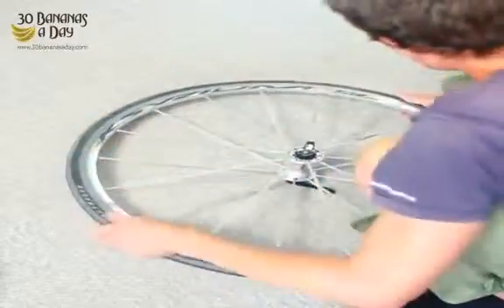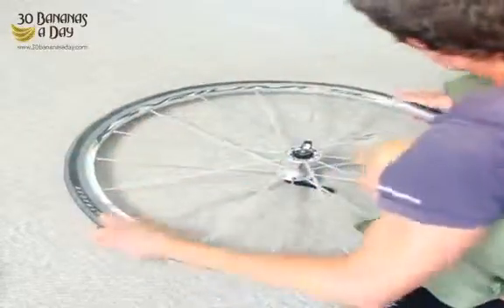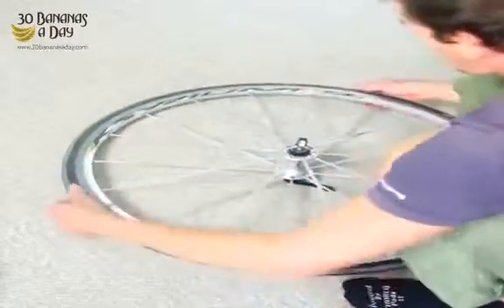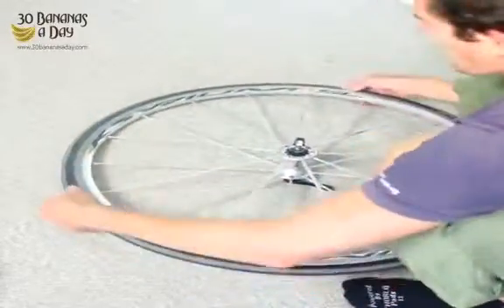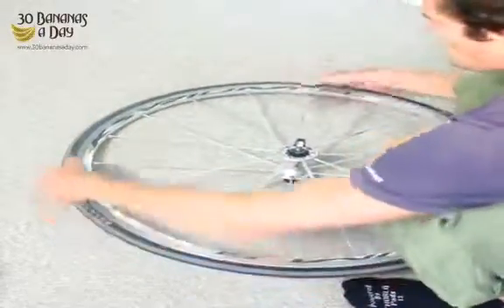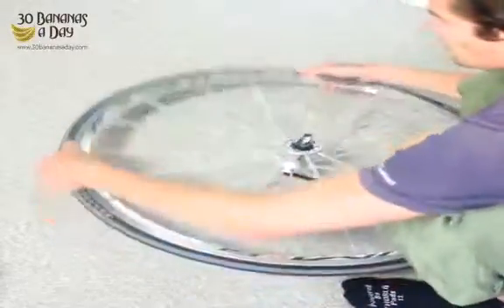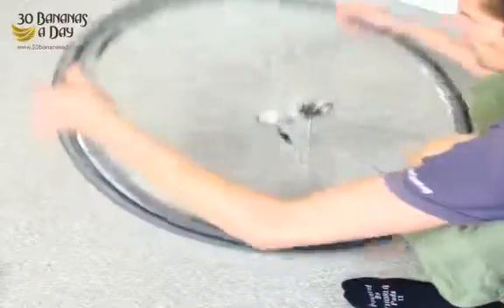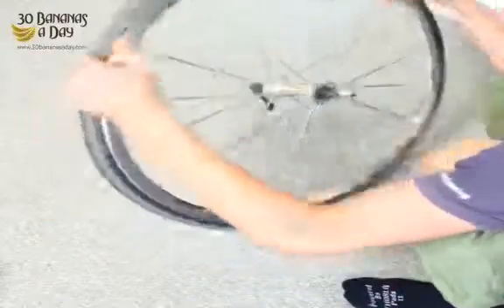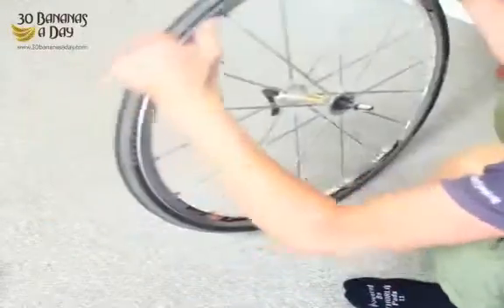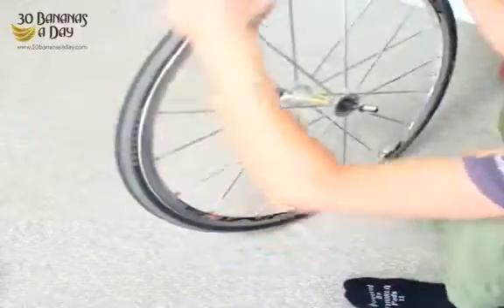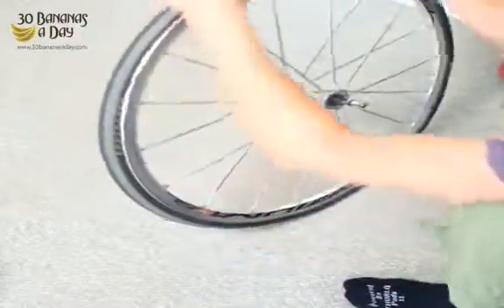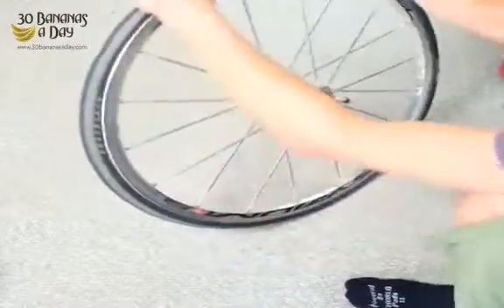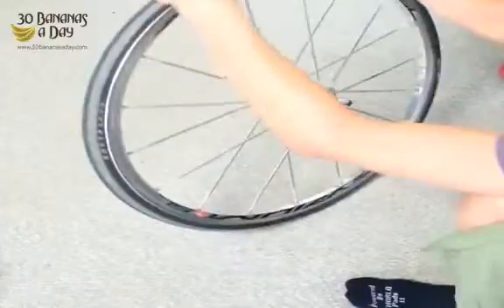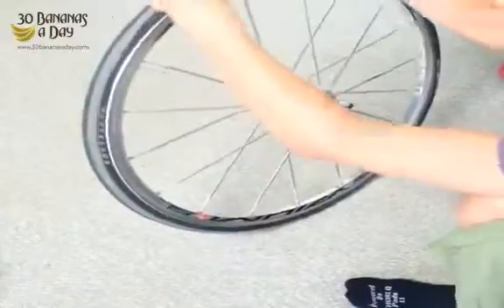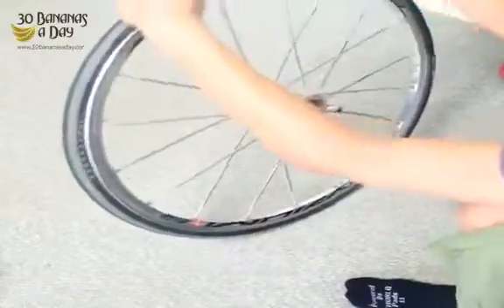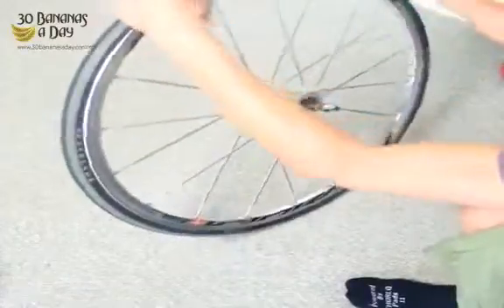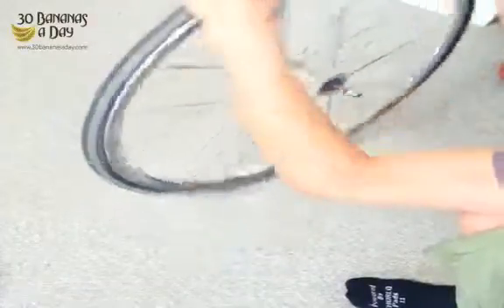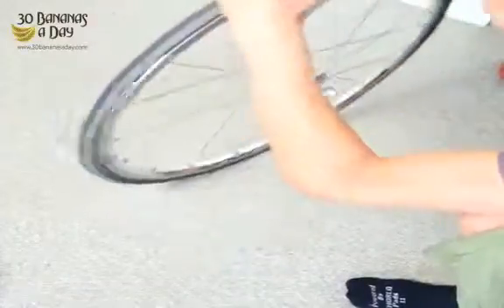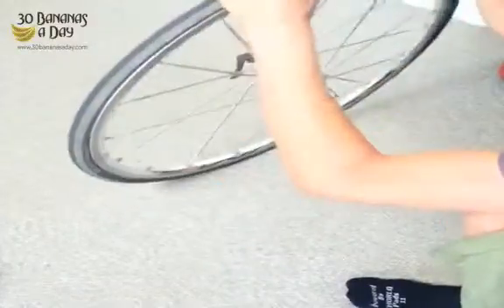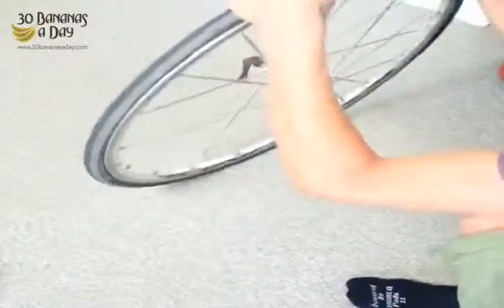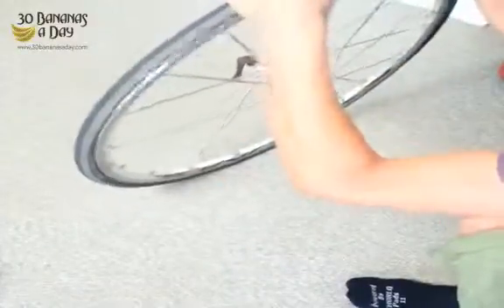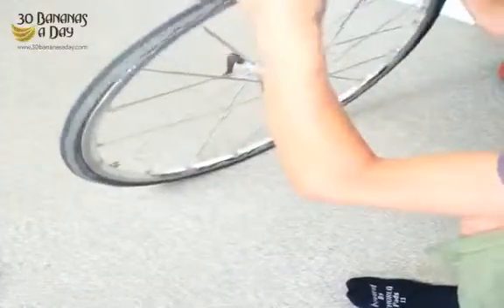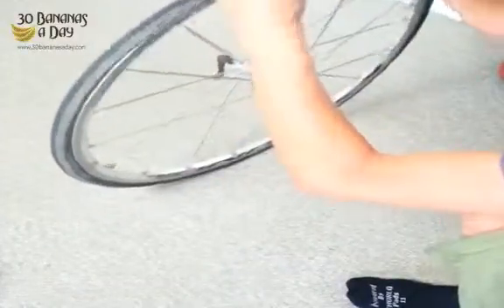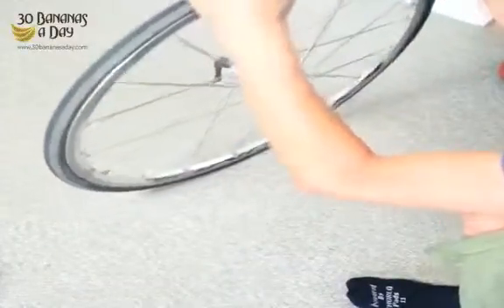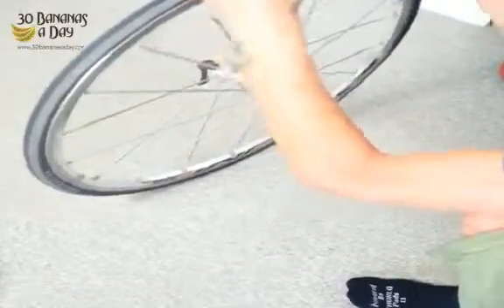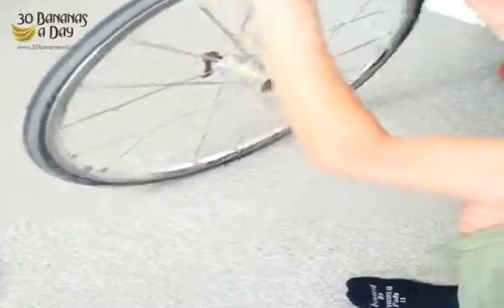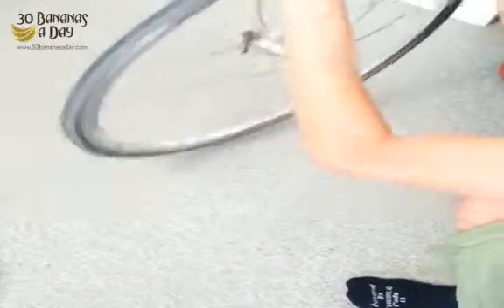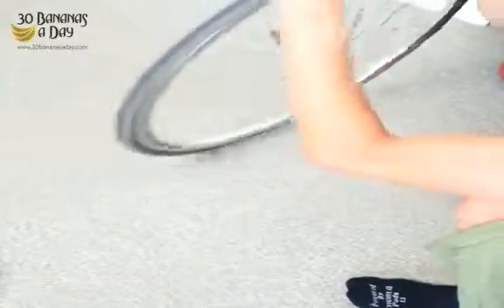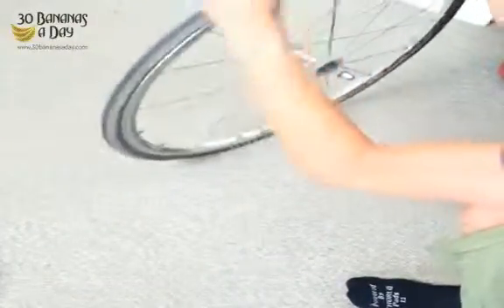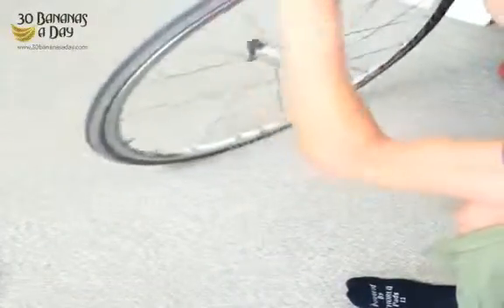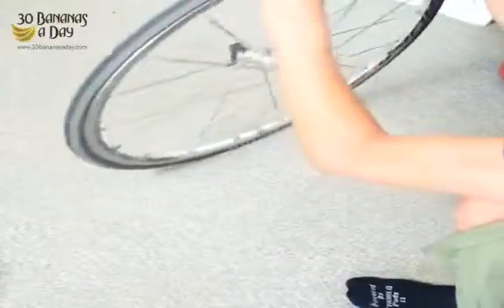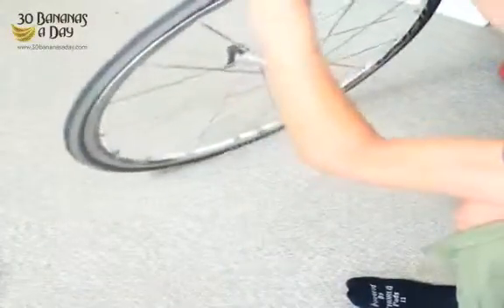It's a thumb action. It's not strength — it's pure technique. I can get any tire on. No tire levers needed.